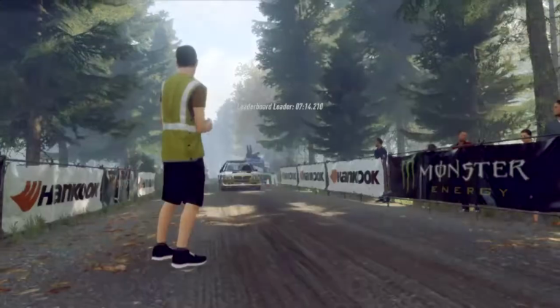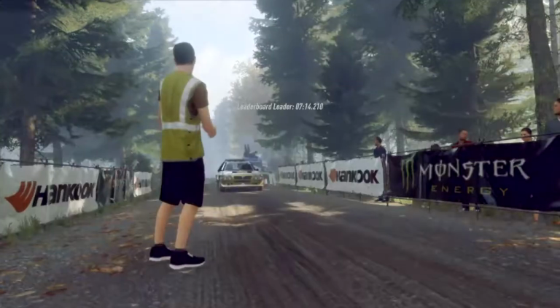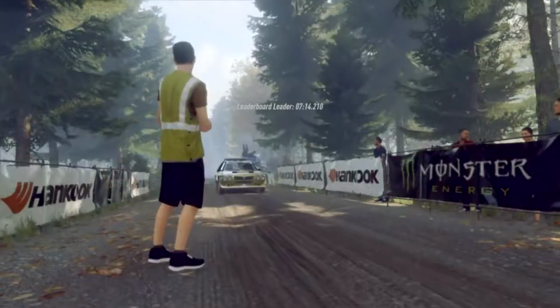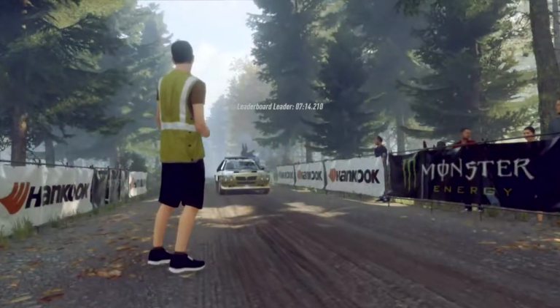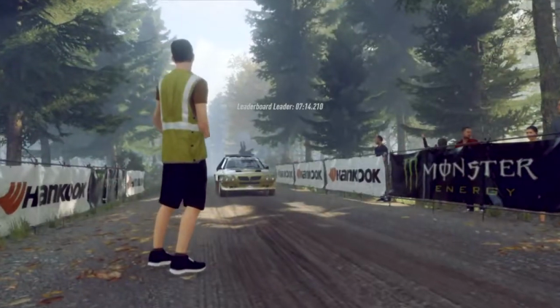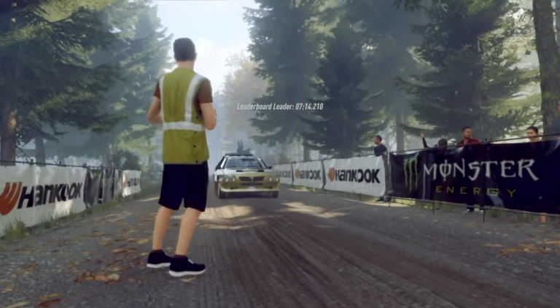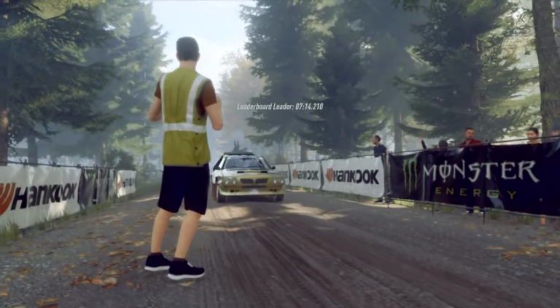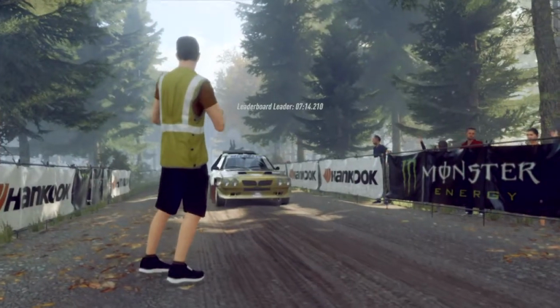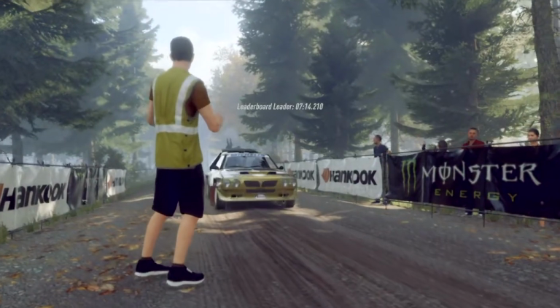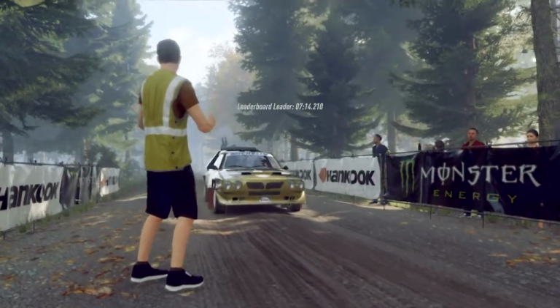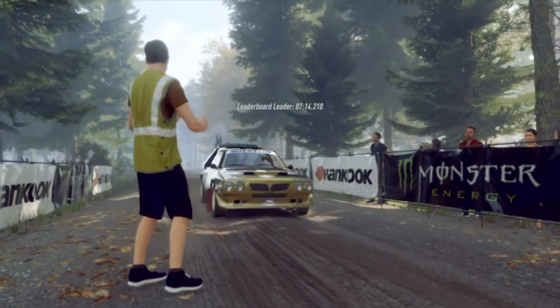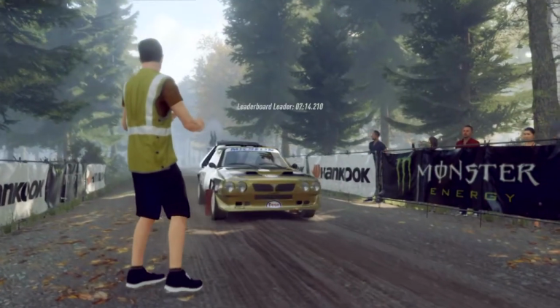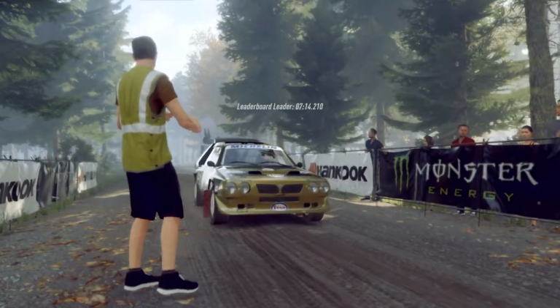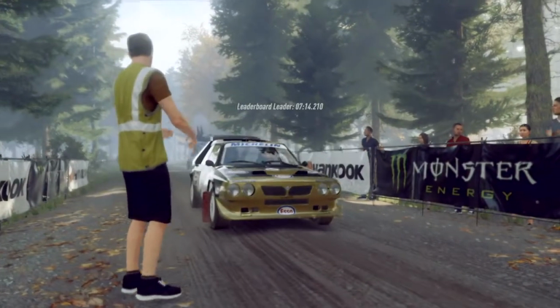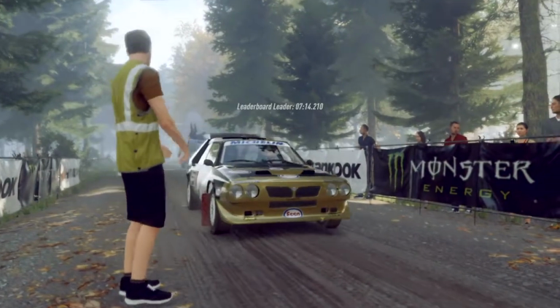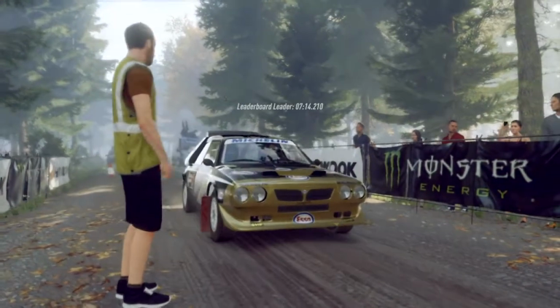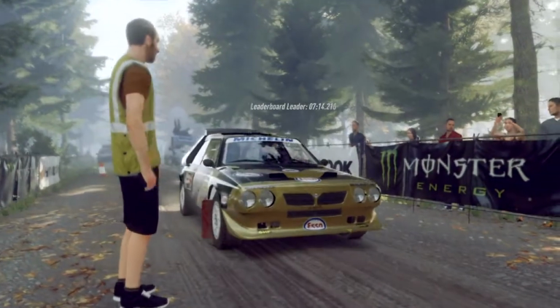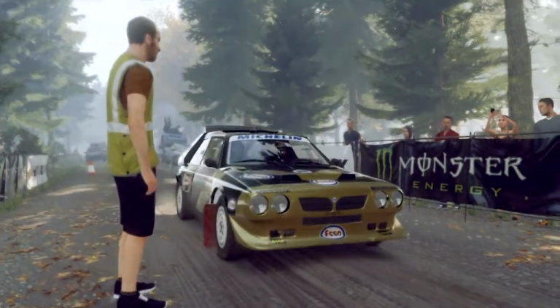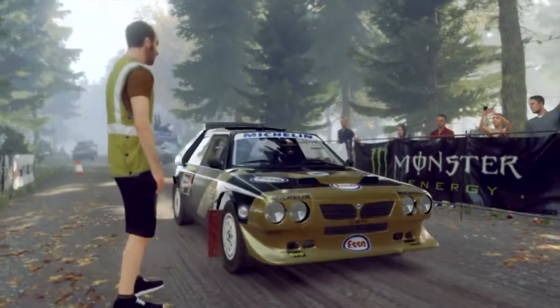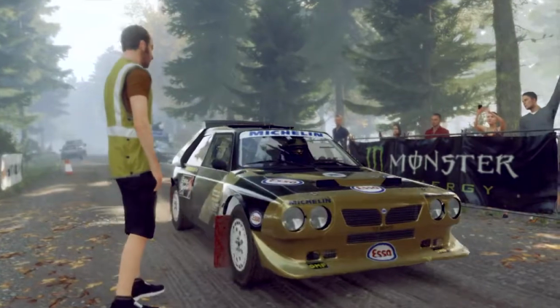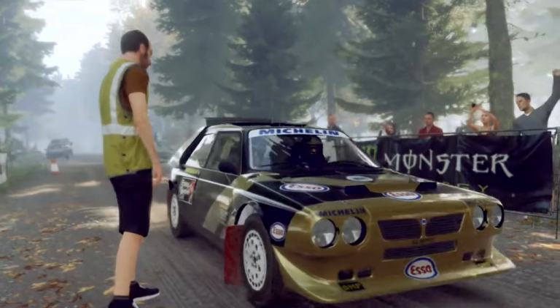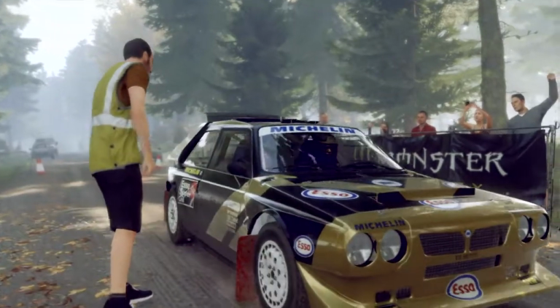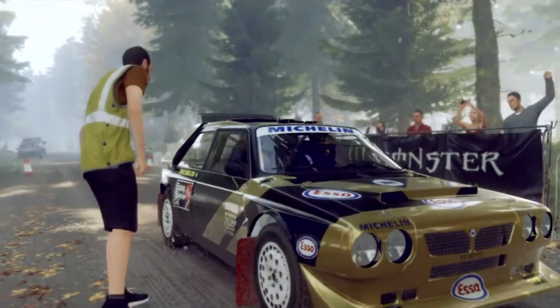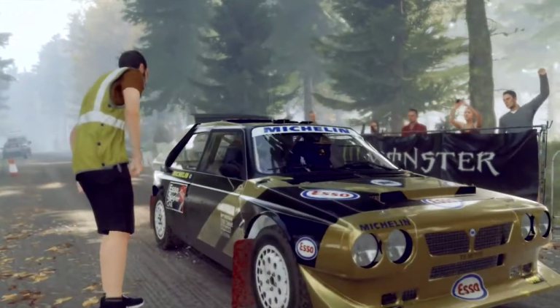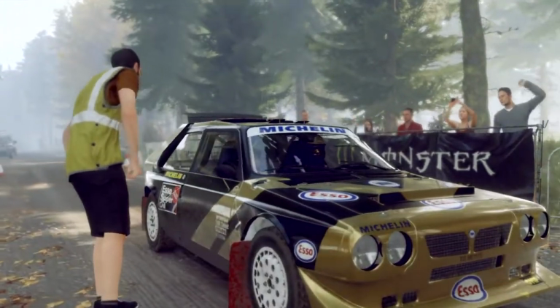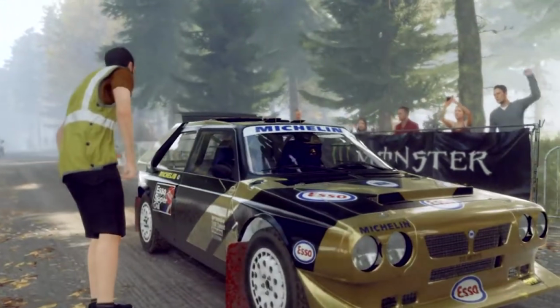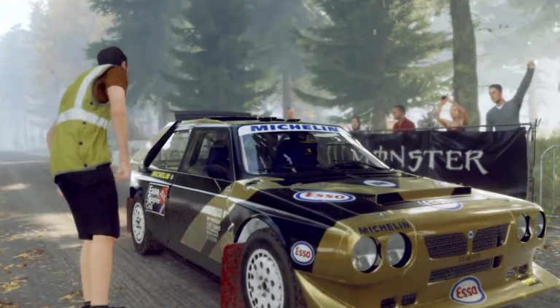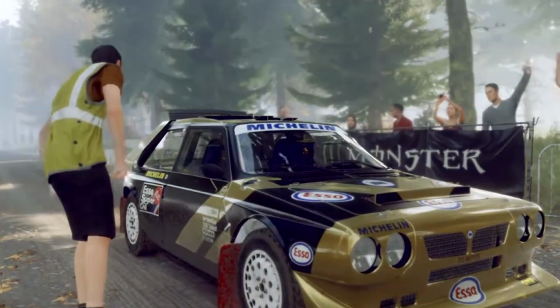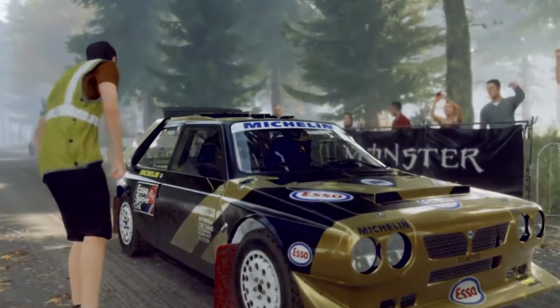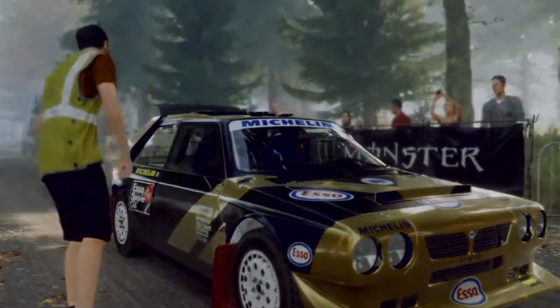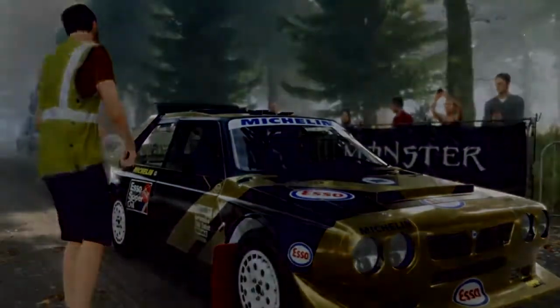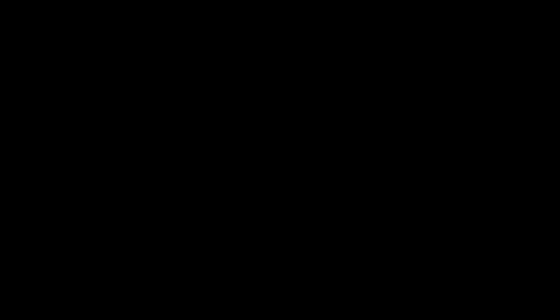Starts flat left AT, flat crest, into 6 right long, tightens 5 over crest. Good luck.